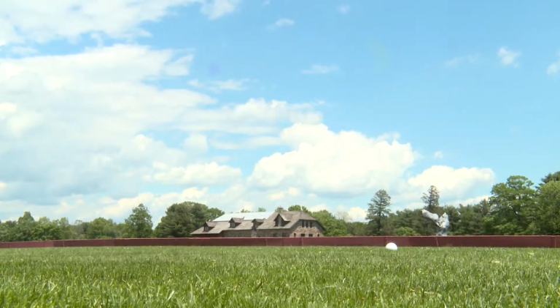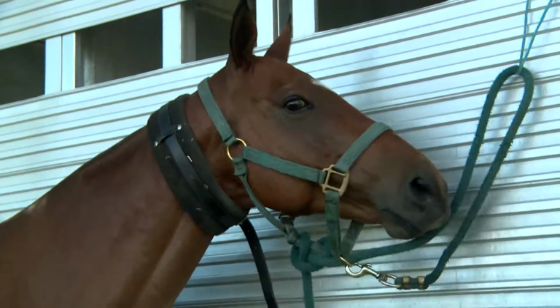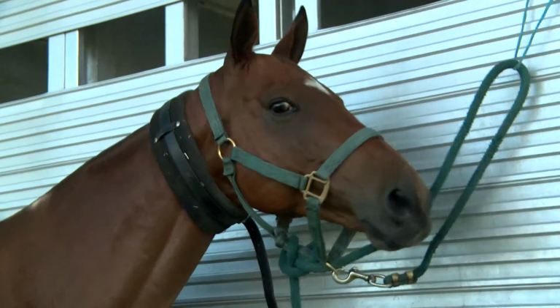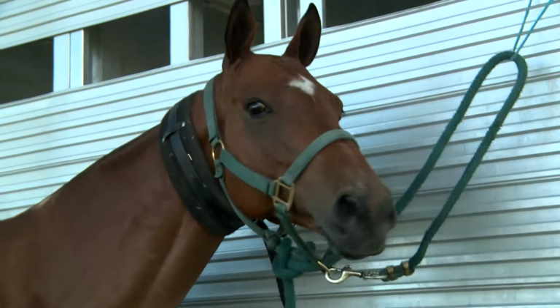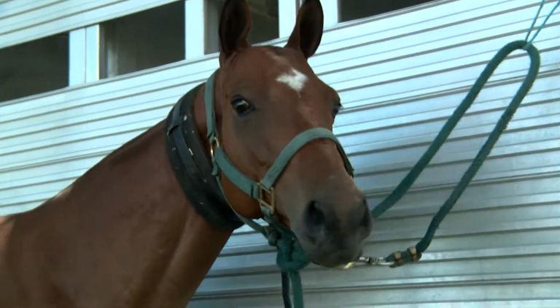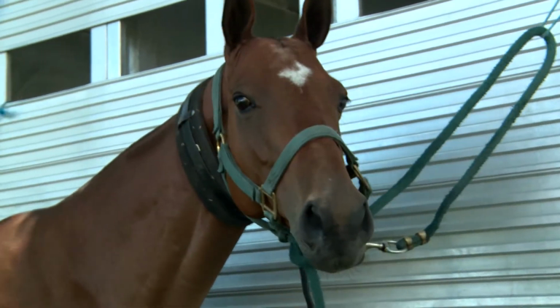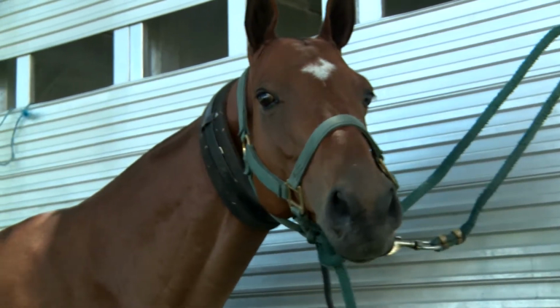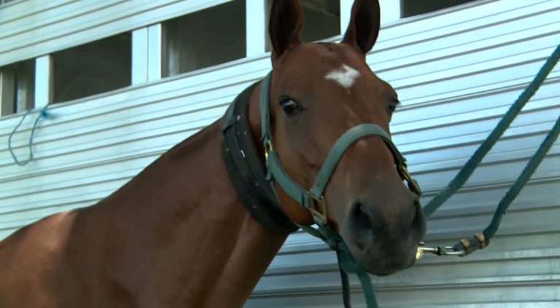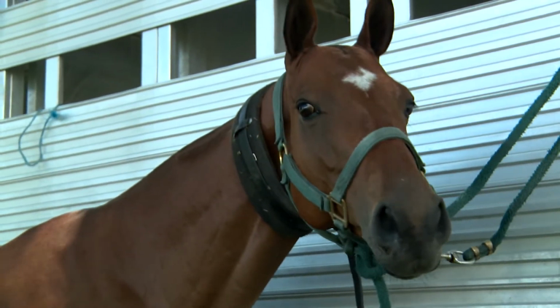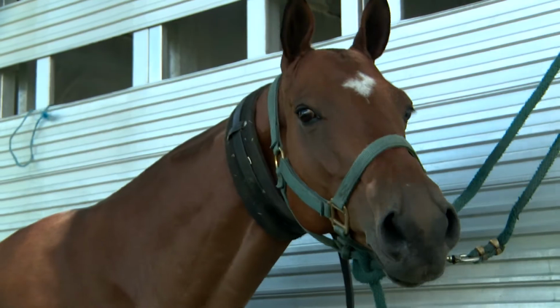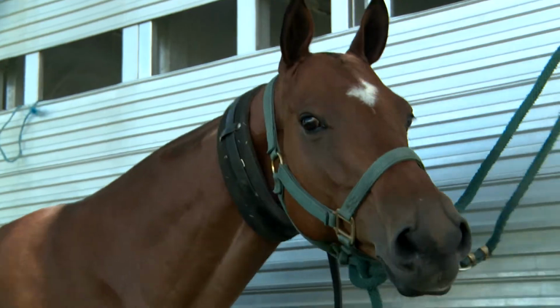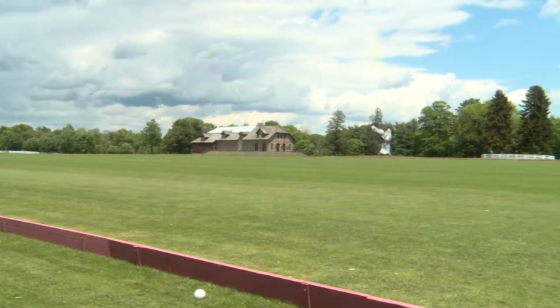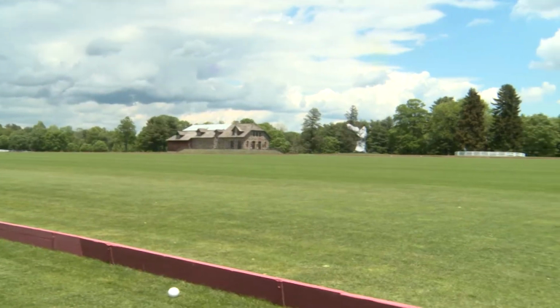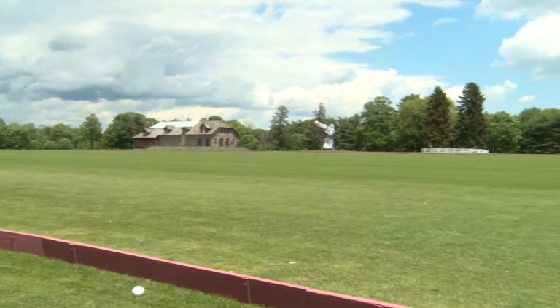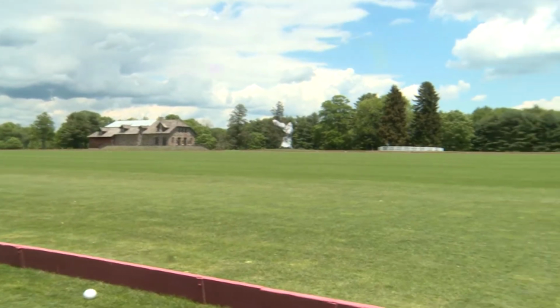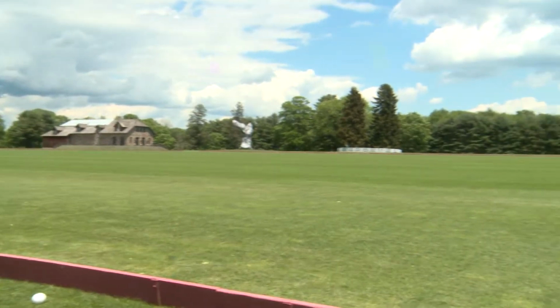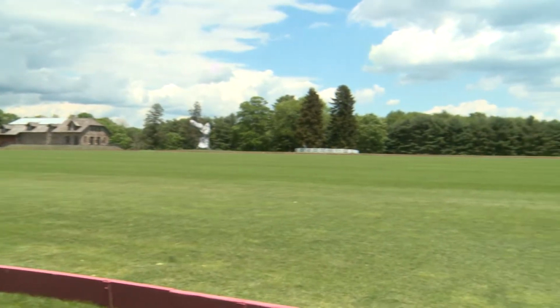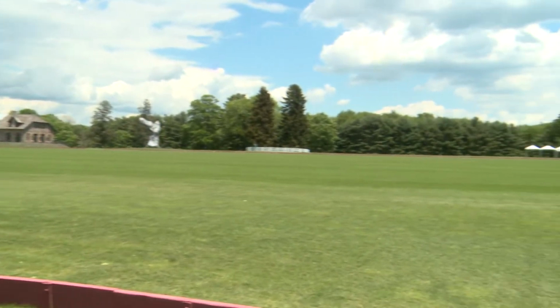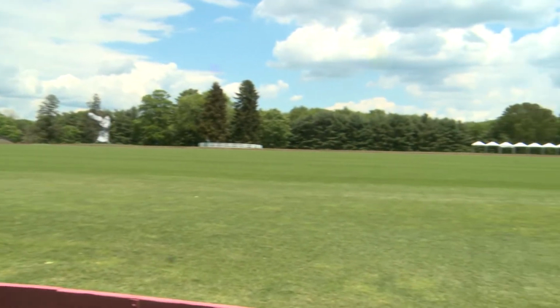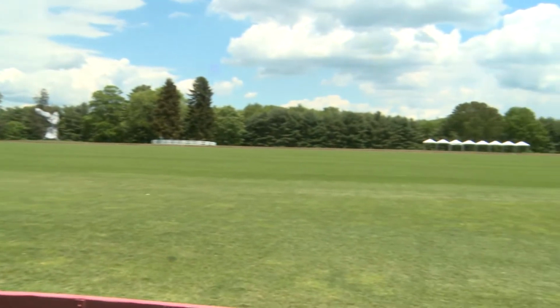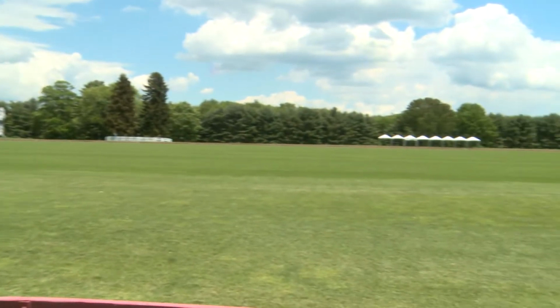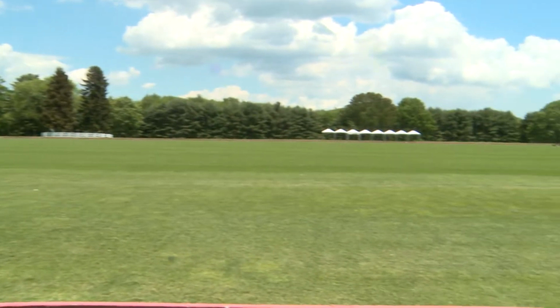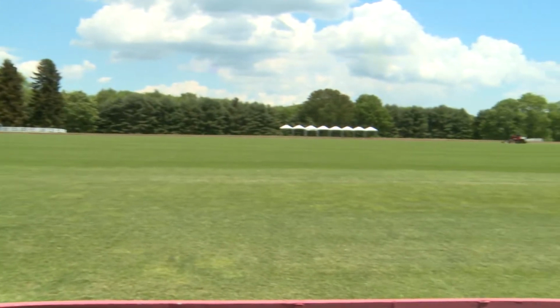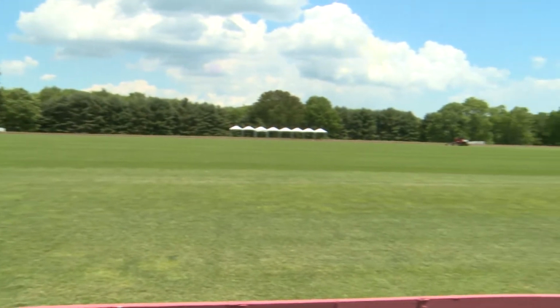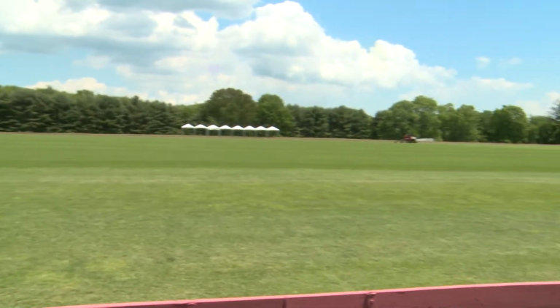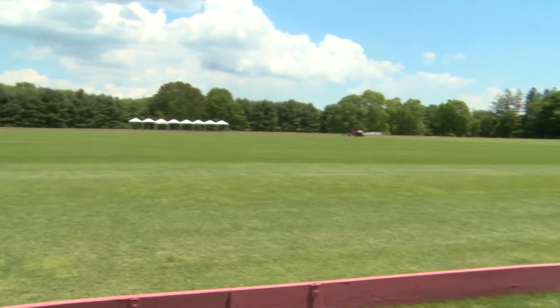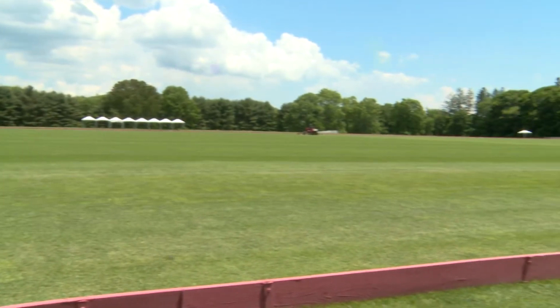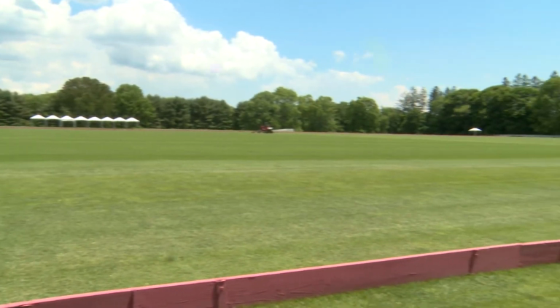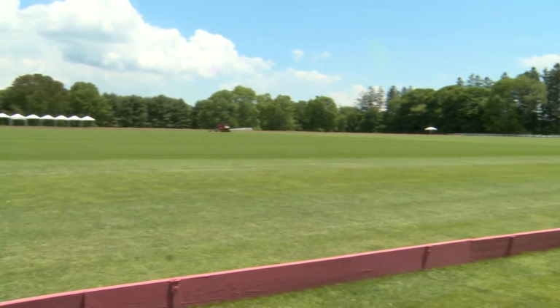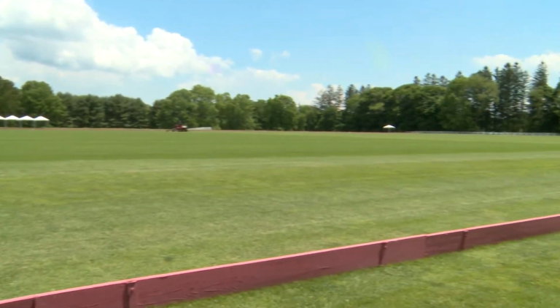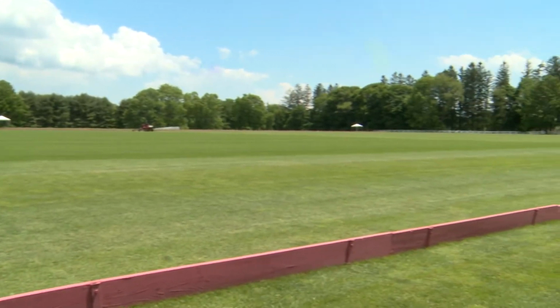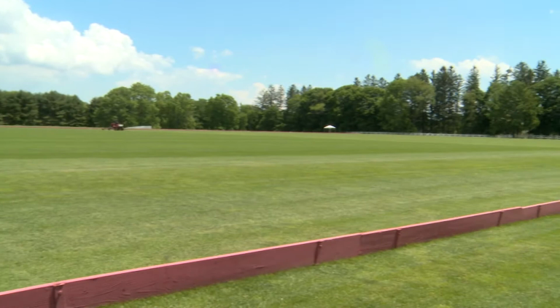We all know we'll be riding the waves this summer, but what about riding a horse? Get your mallet, riding boots, and helmet ready. We're playing polo.